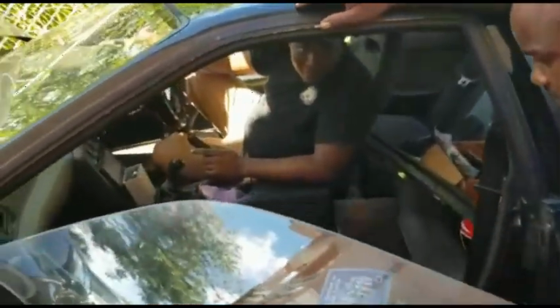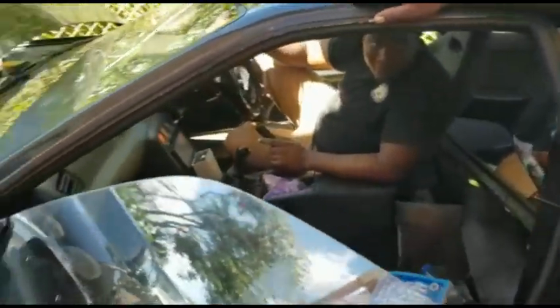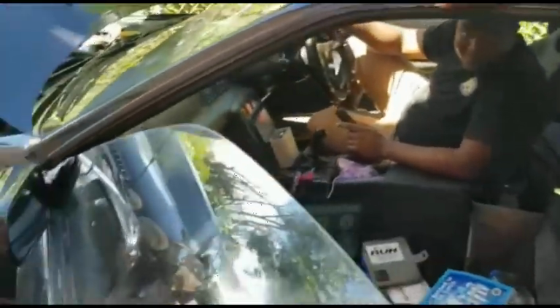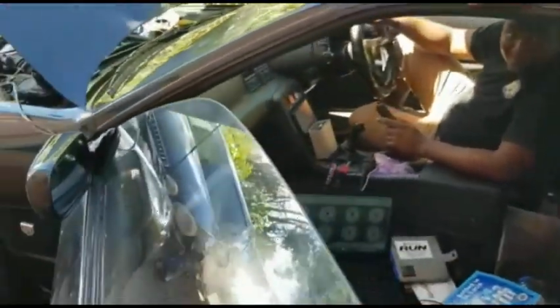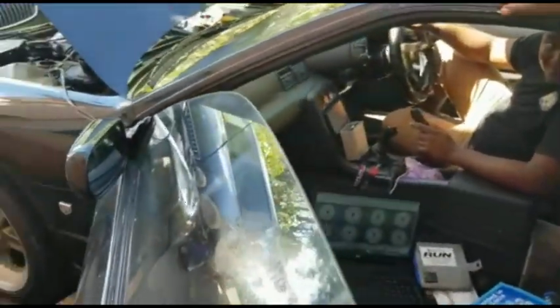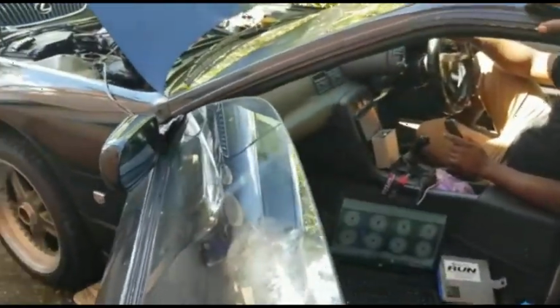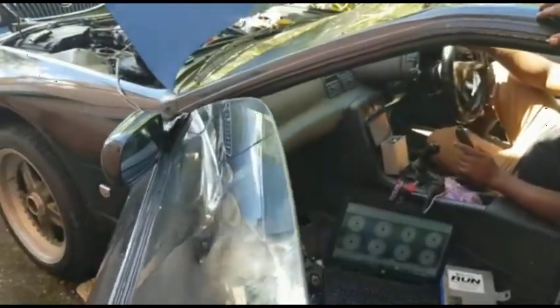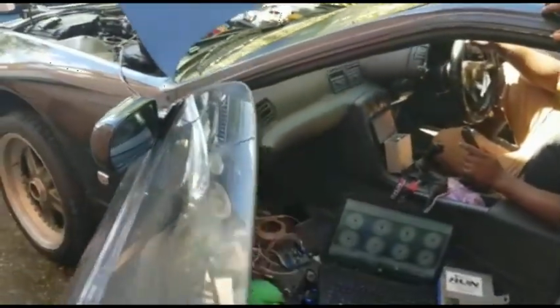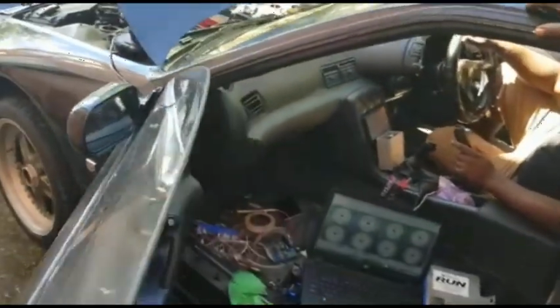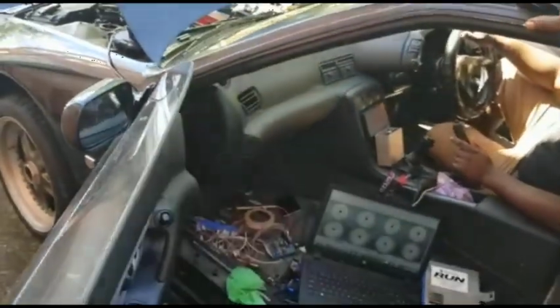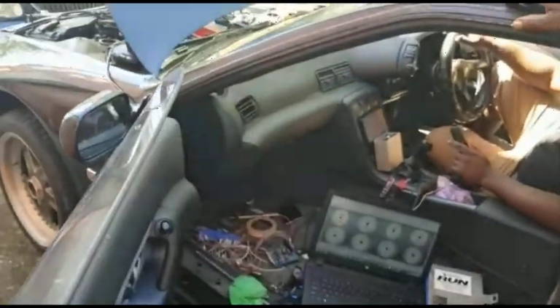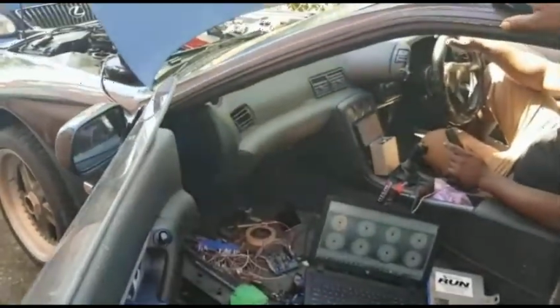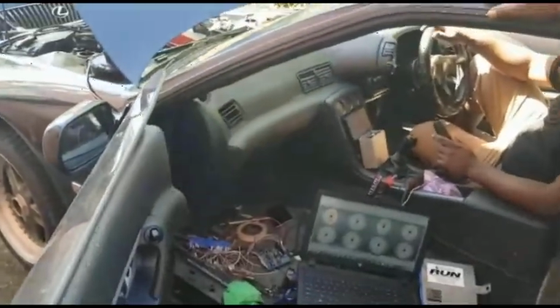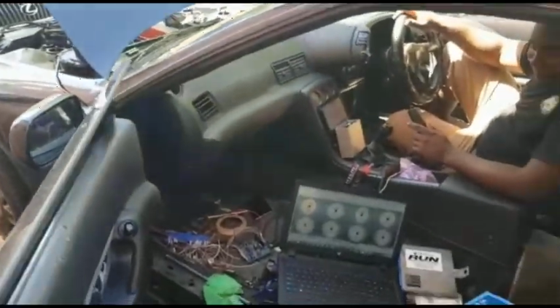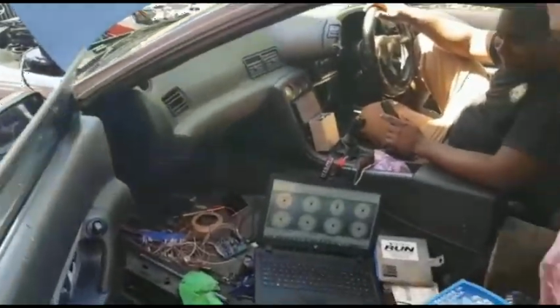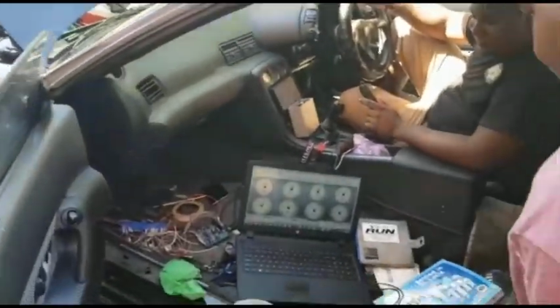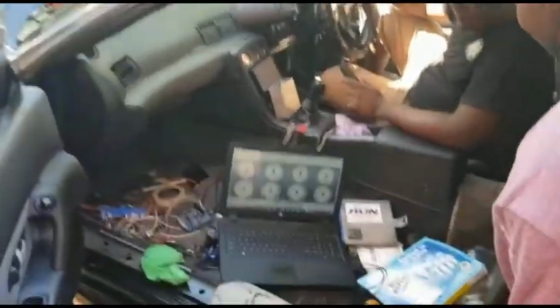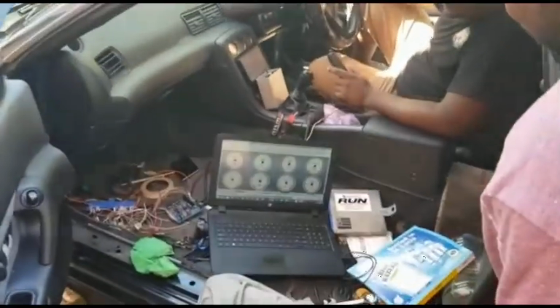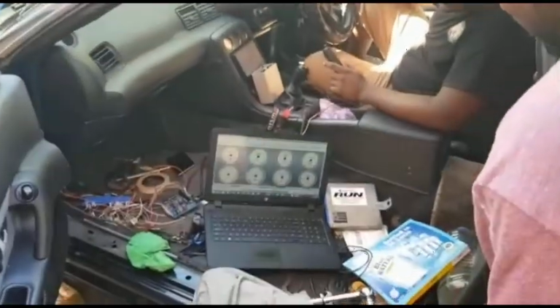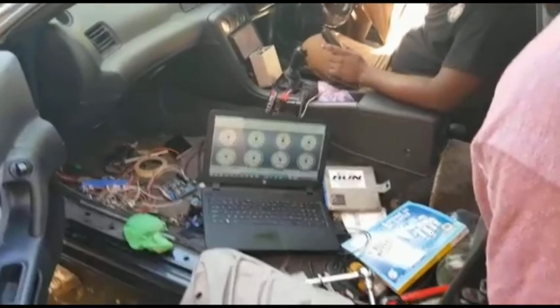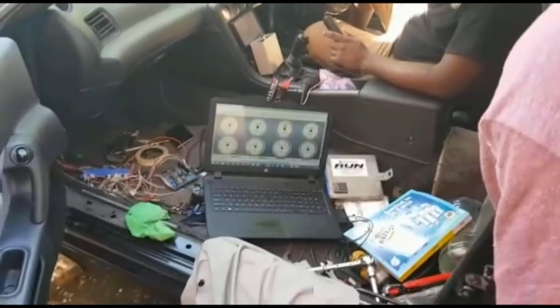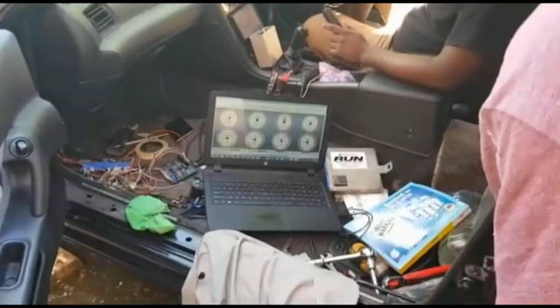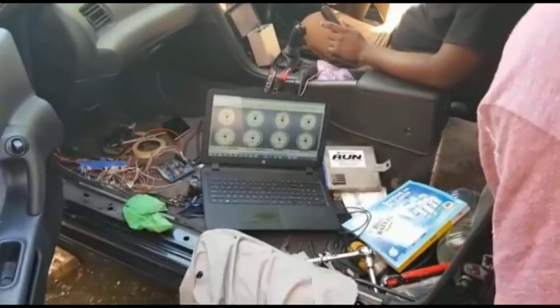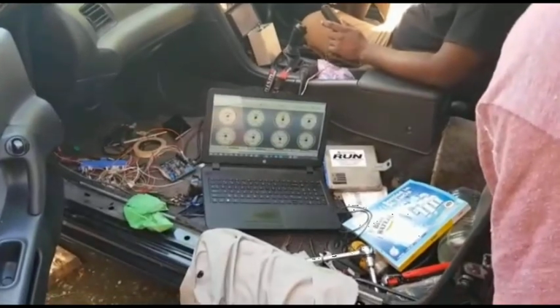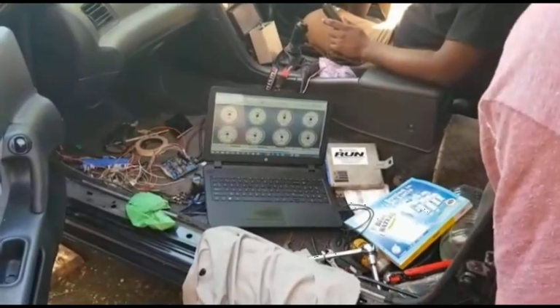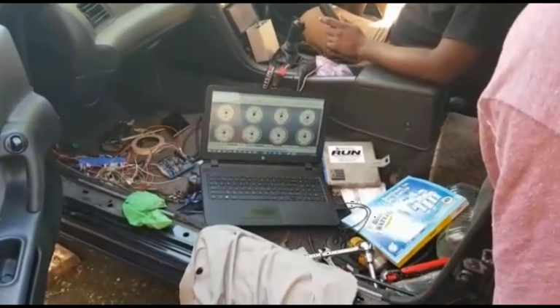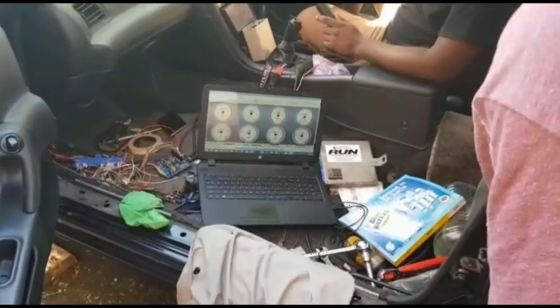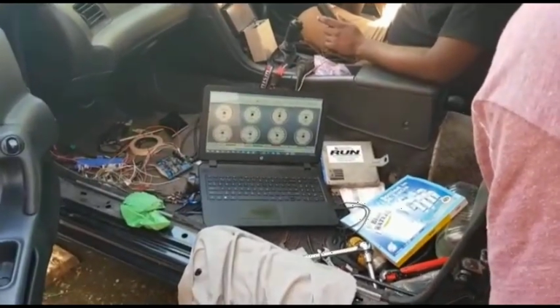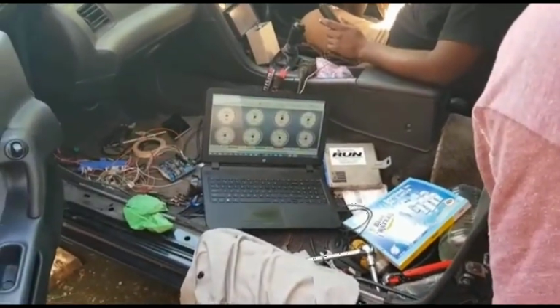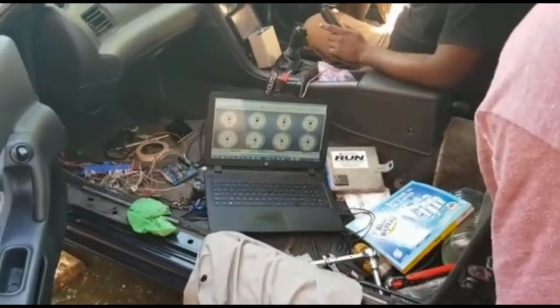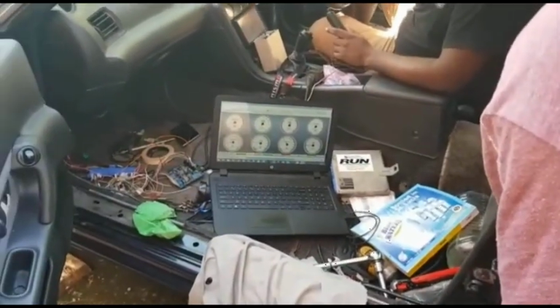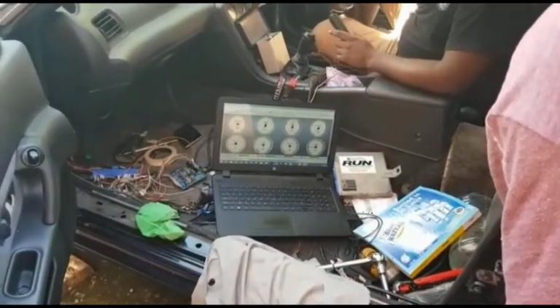I don't think it's reading correctly — it's showing 10-3. I don't think it's connected.